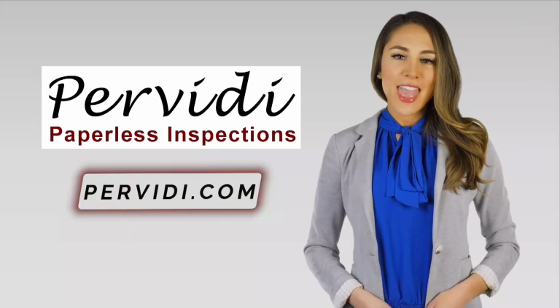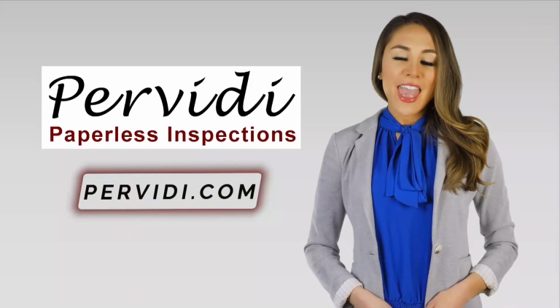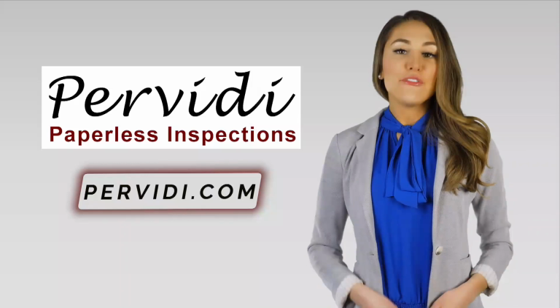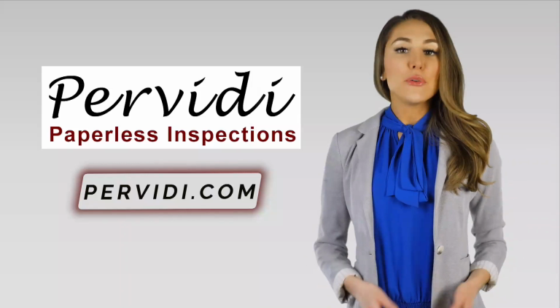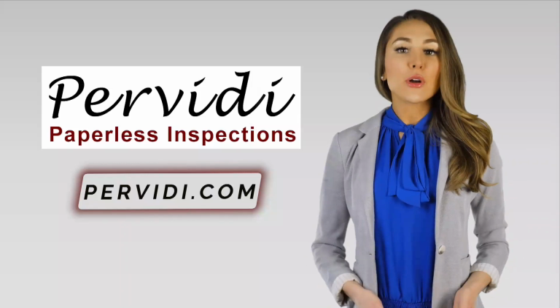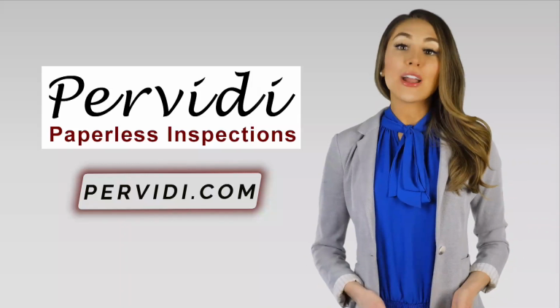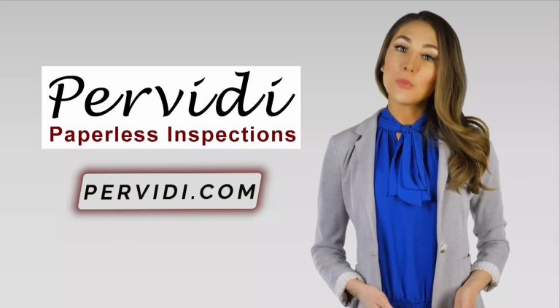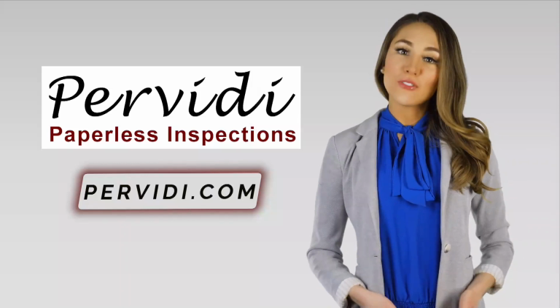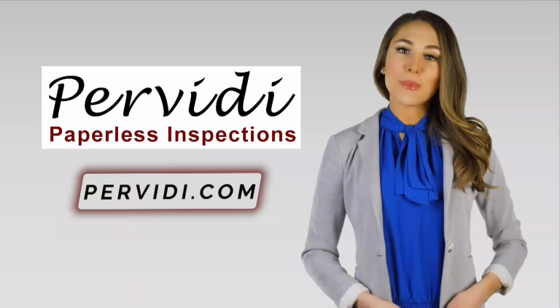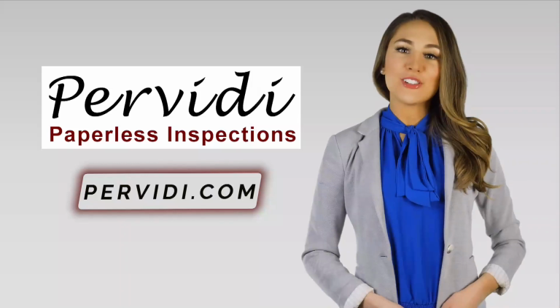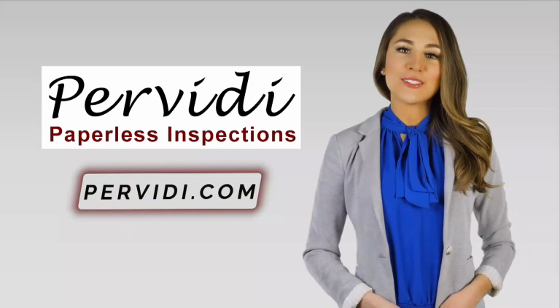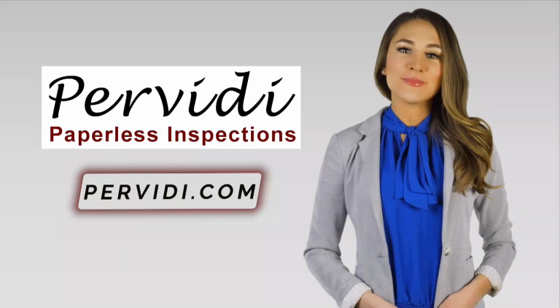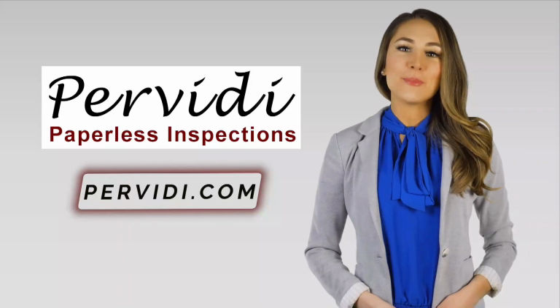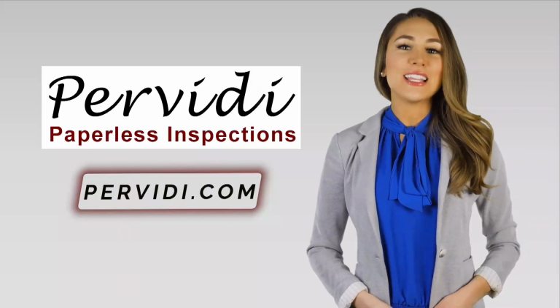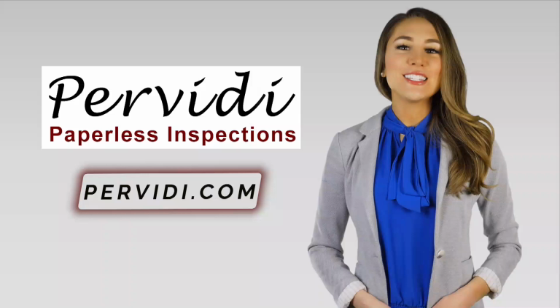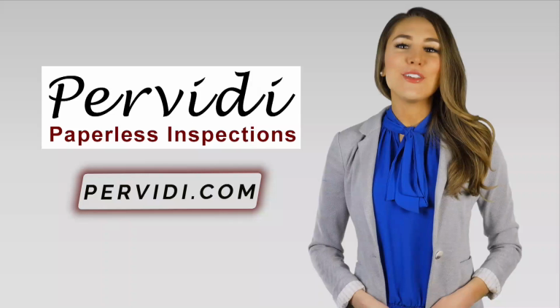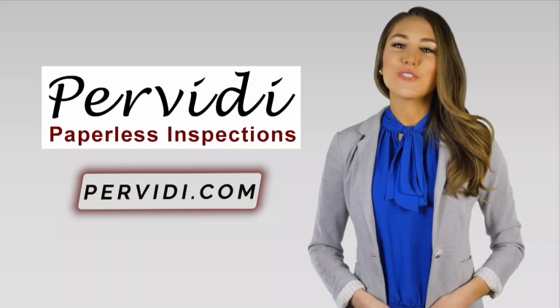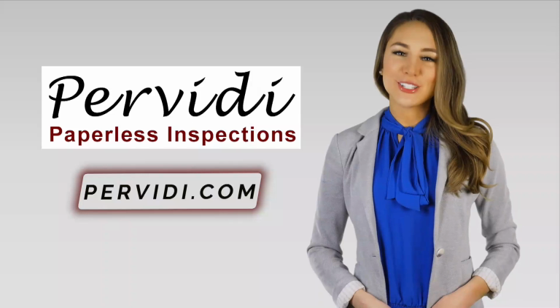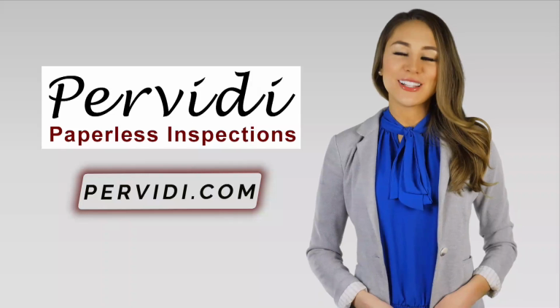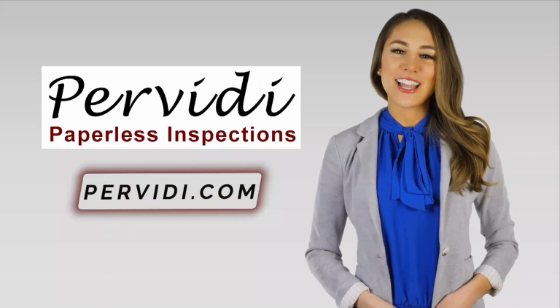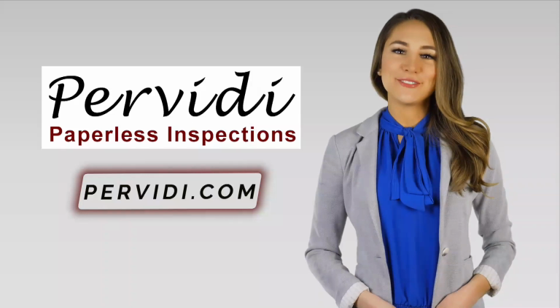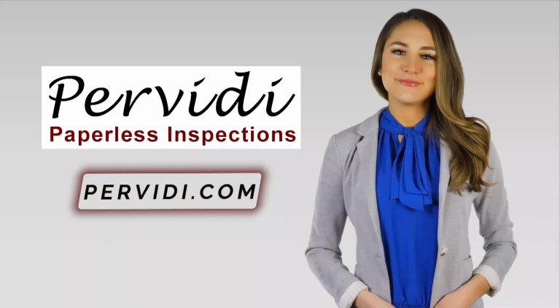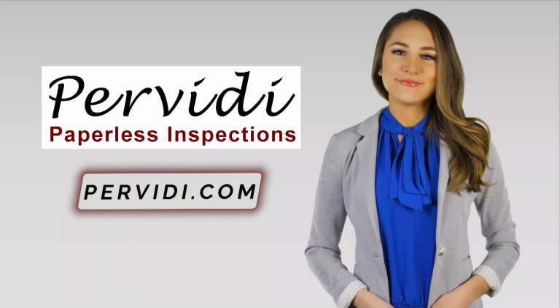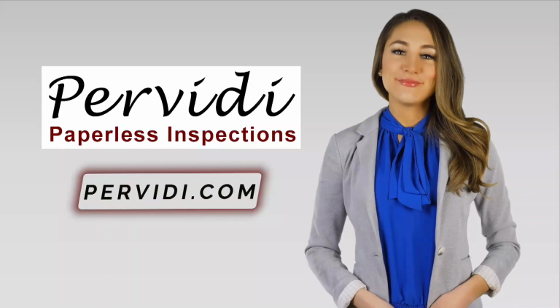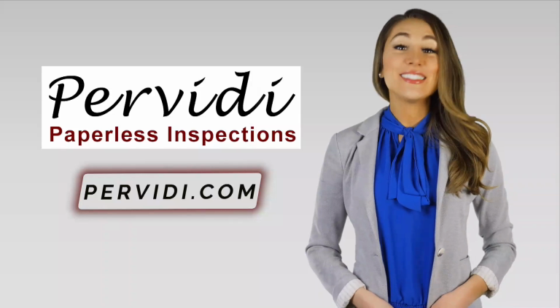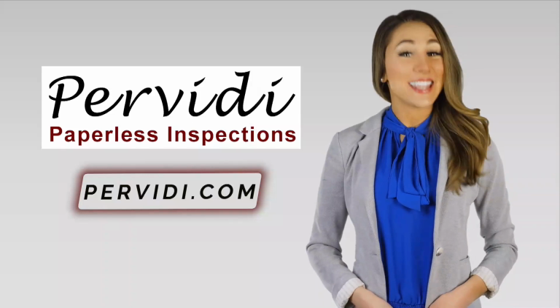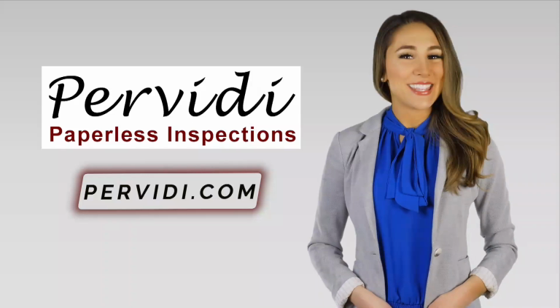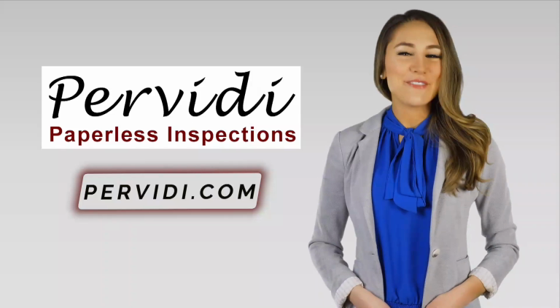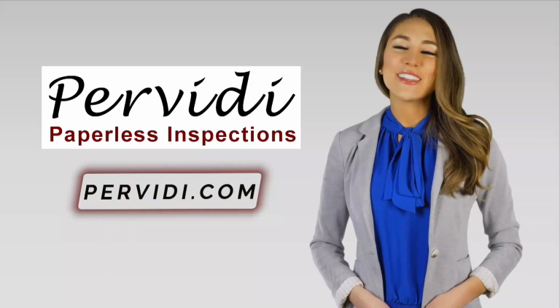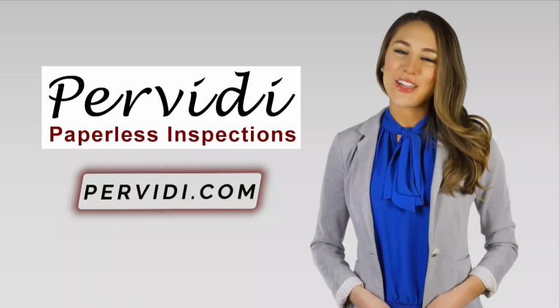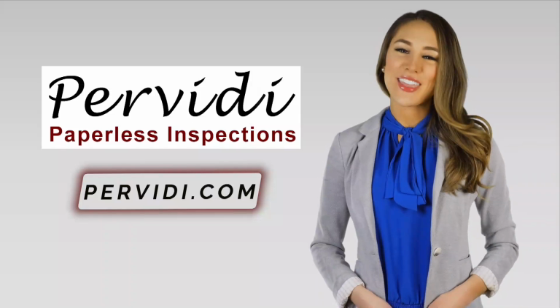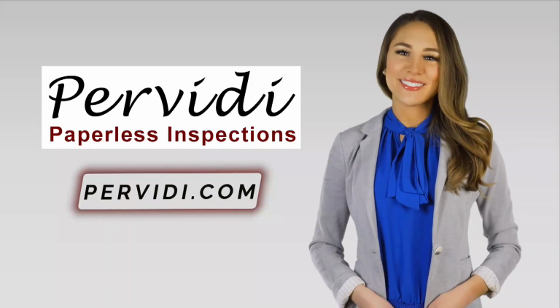If you require more information, please feel free to reach out. Stay safe and healthy.